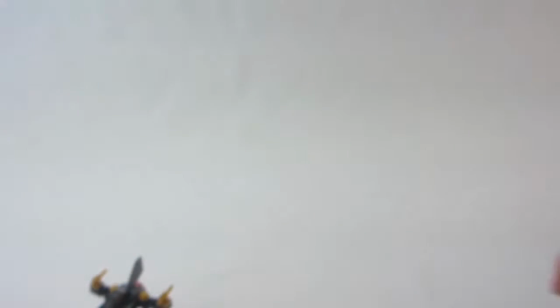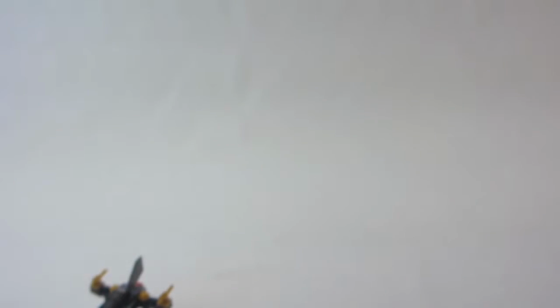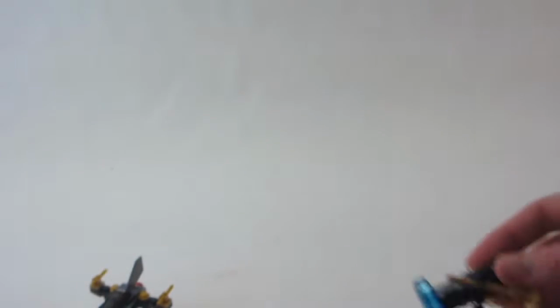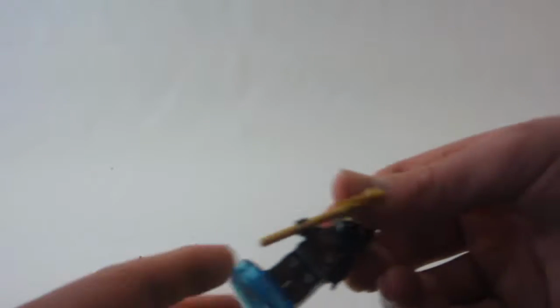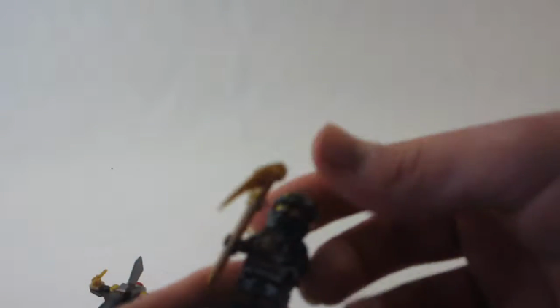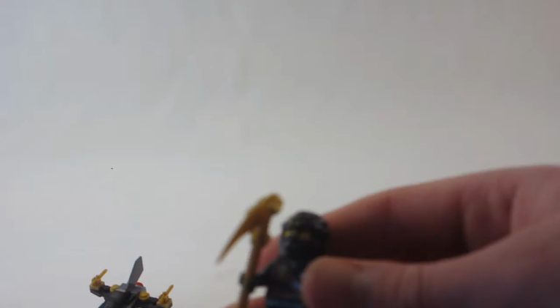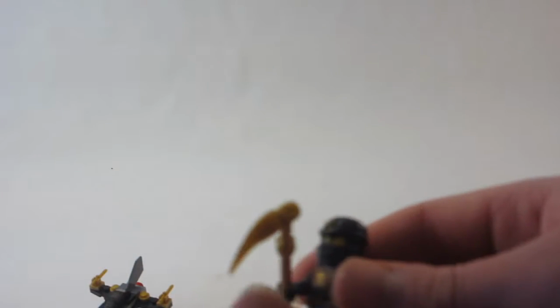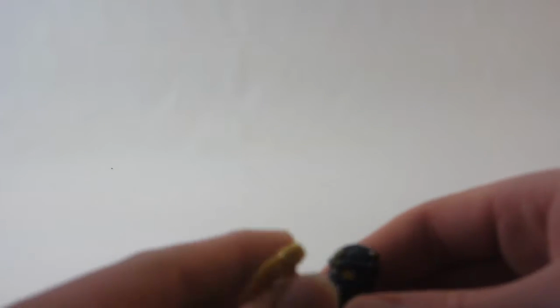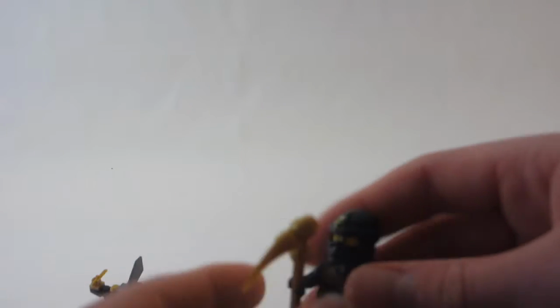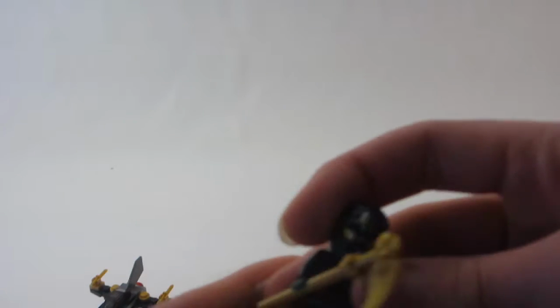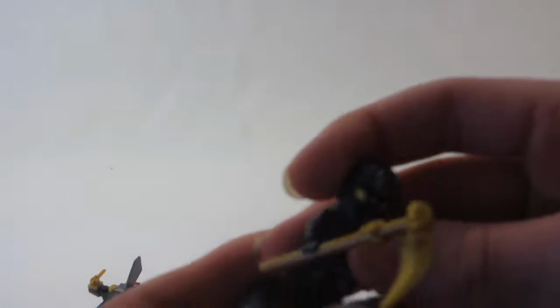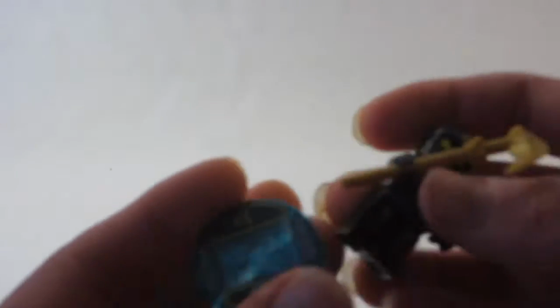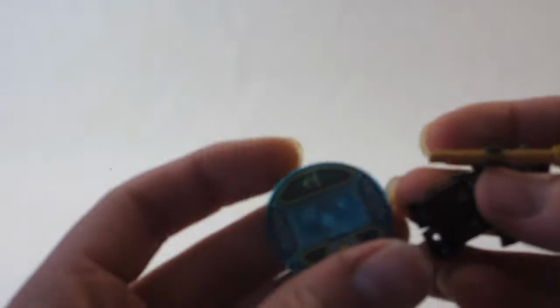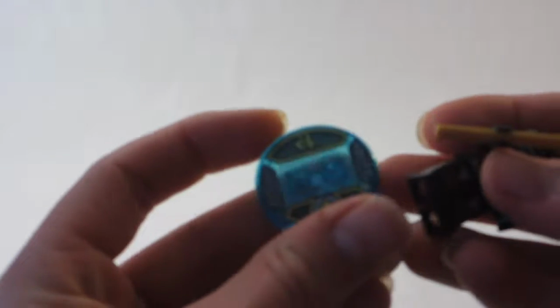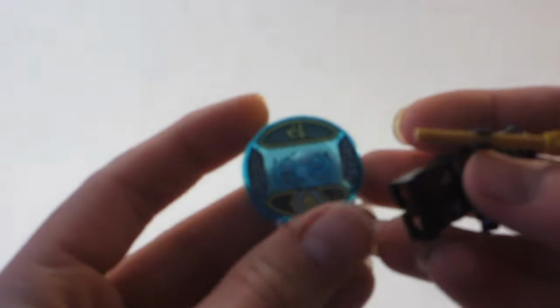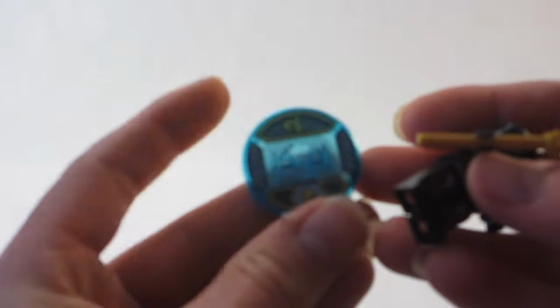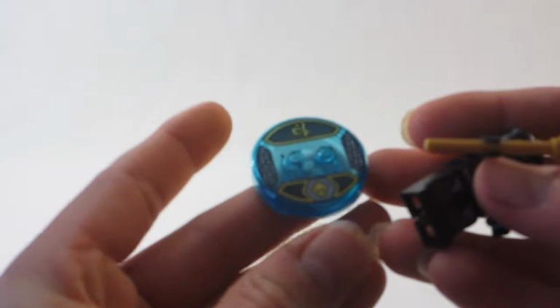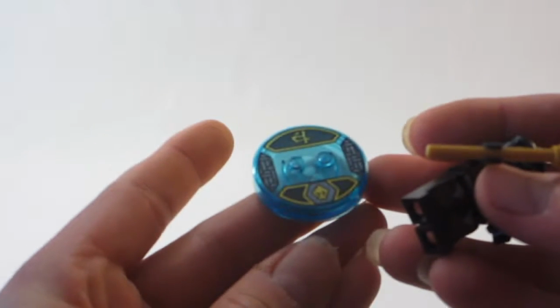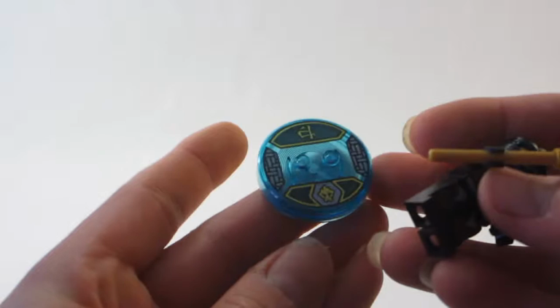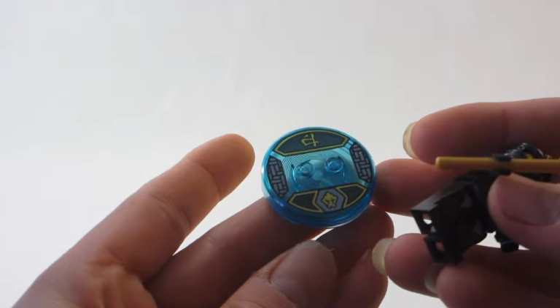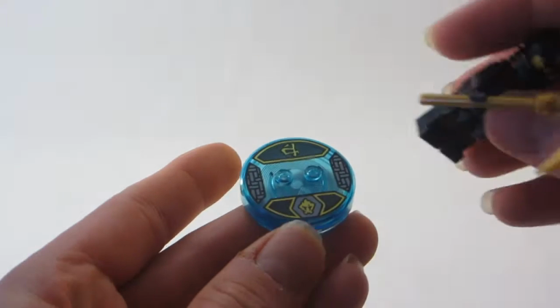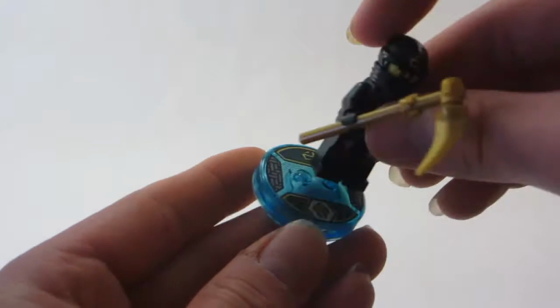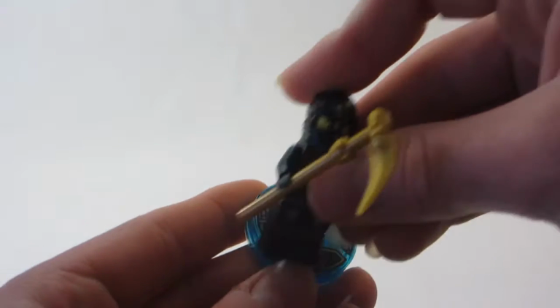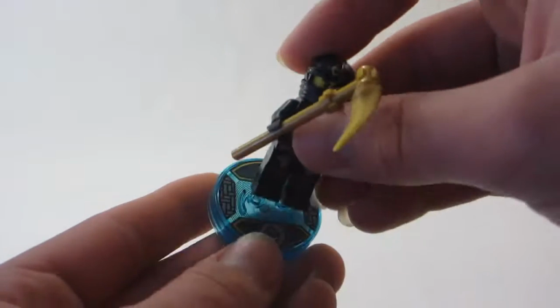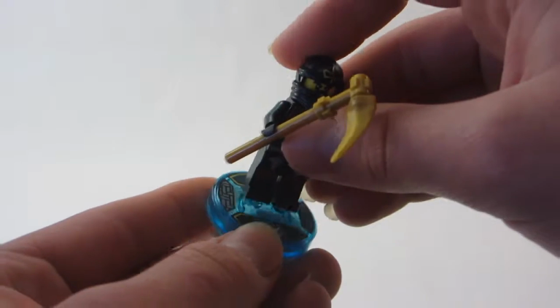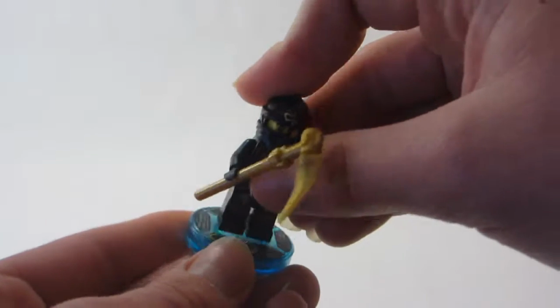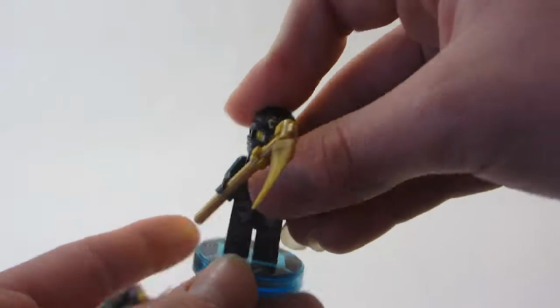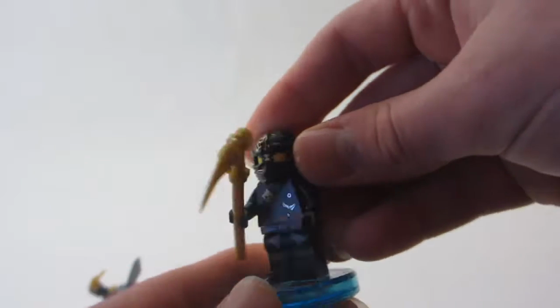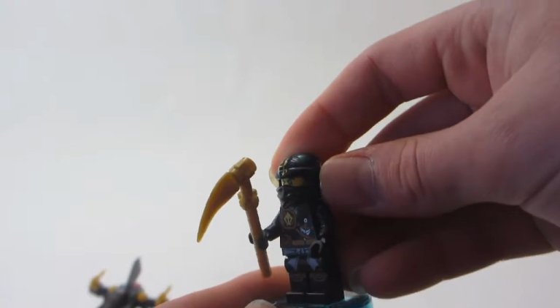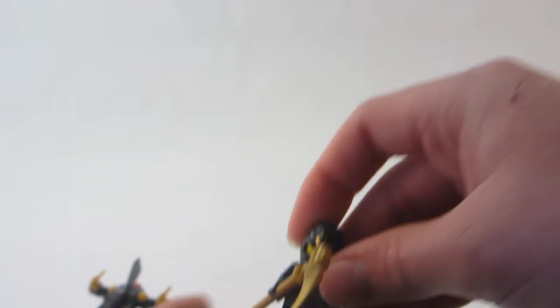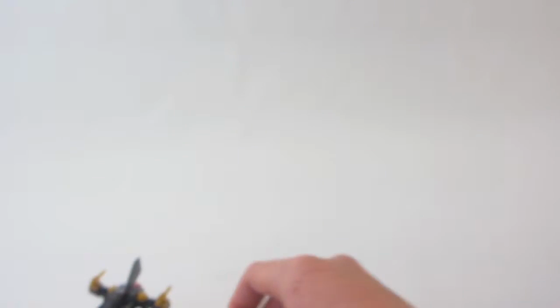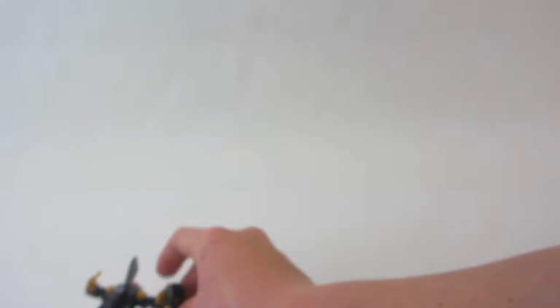Then the Cole minifigure — not exclusive or anything, but it does come with a very nice toy tag build. It's pretty cool.